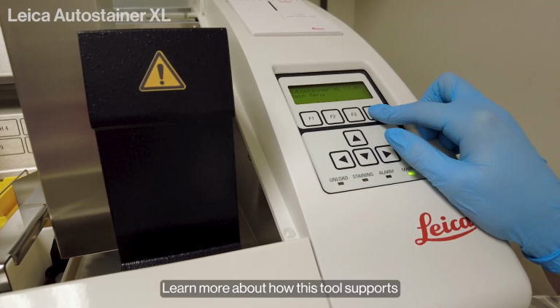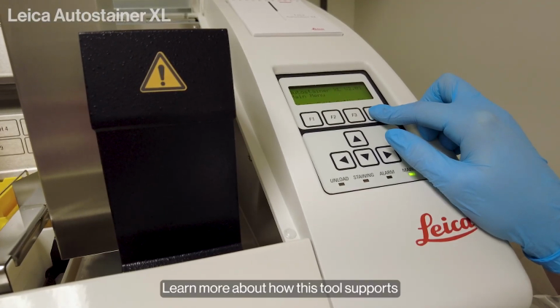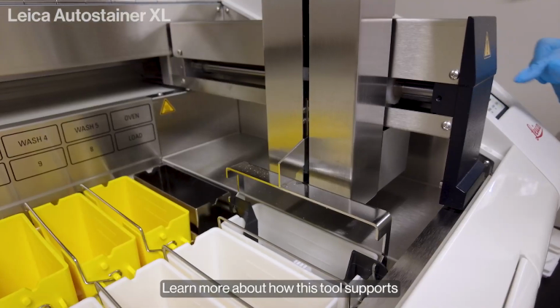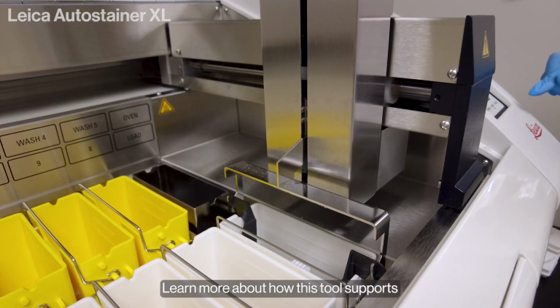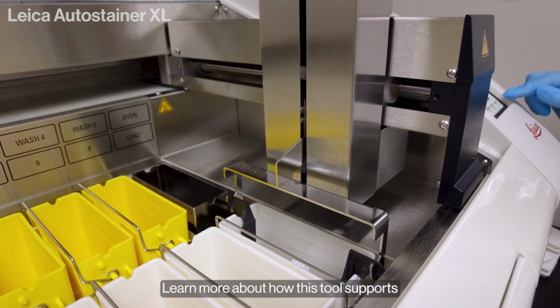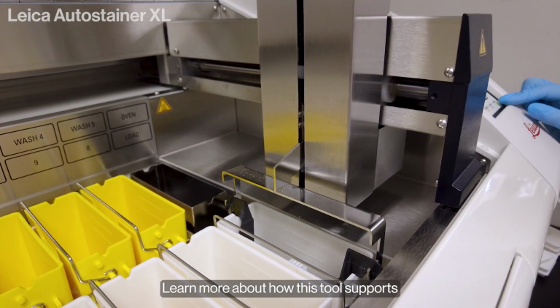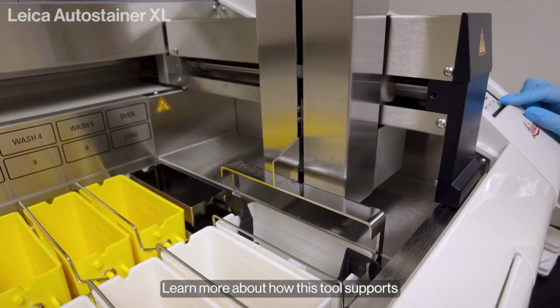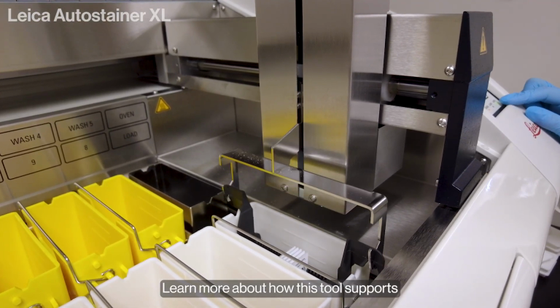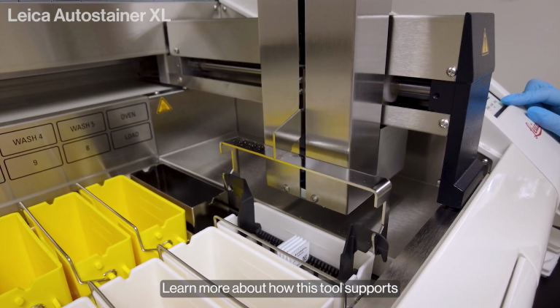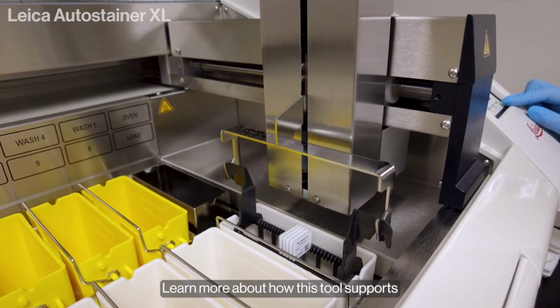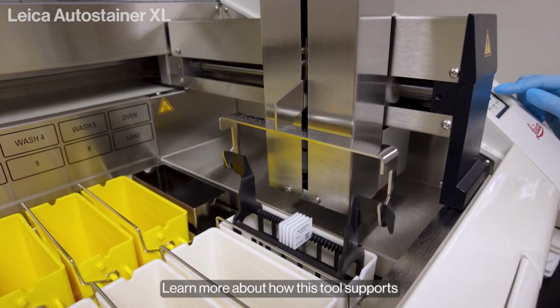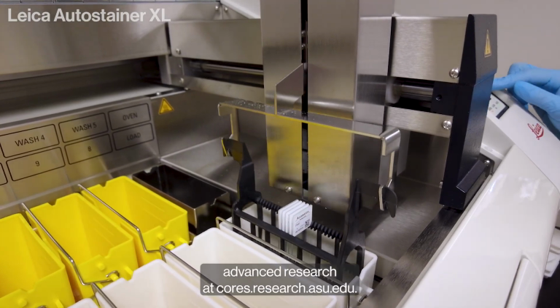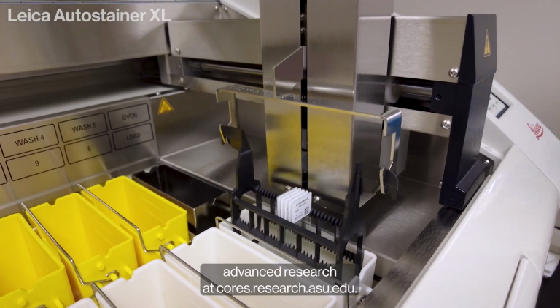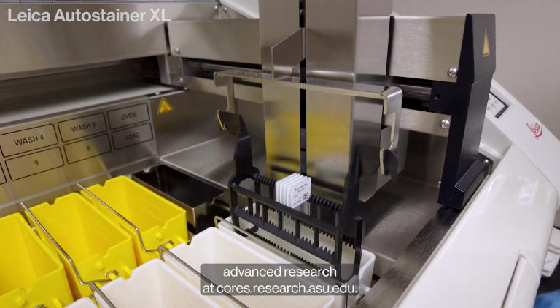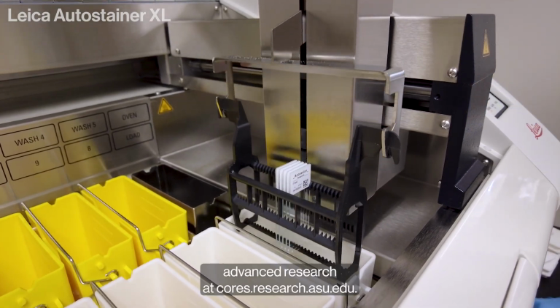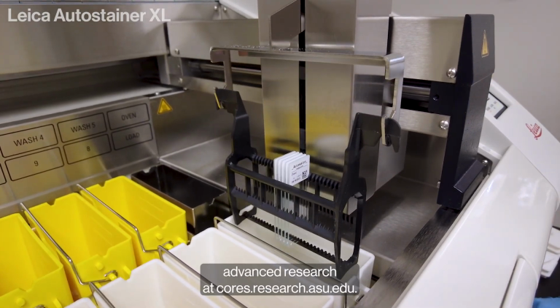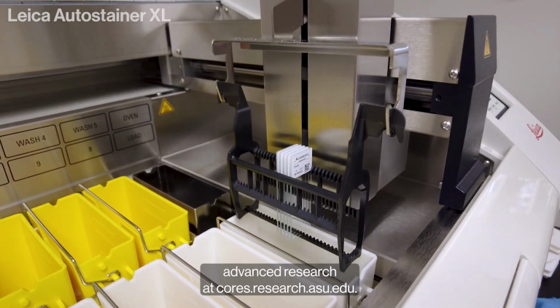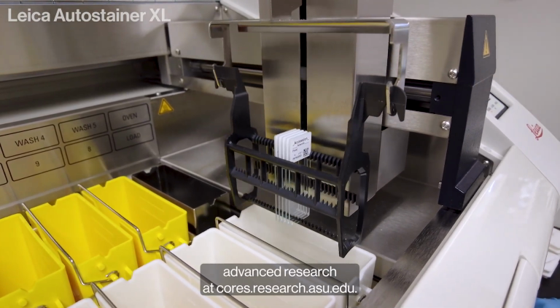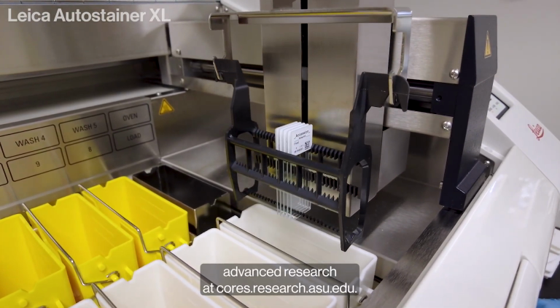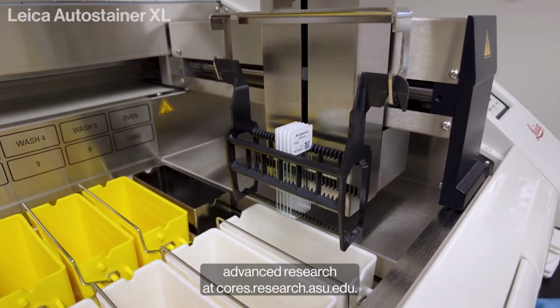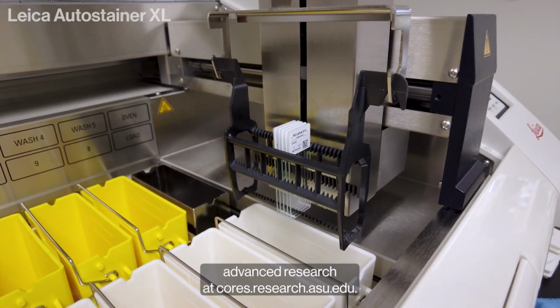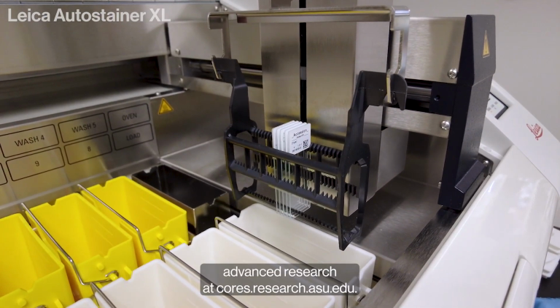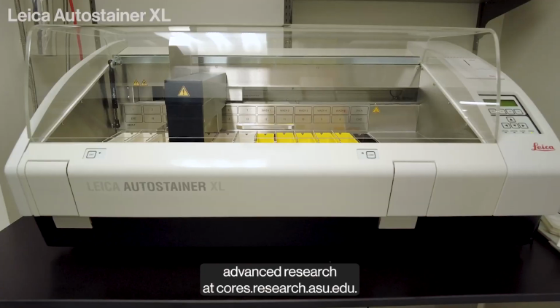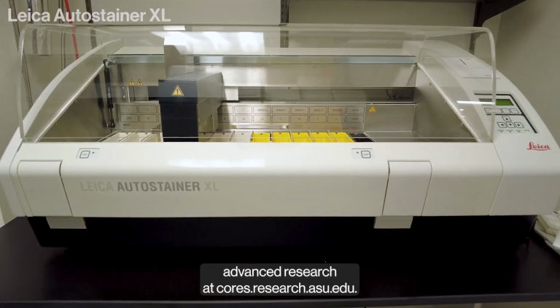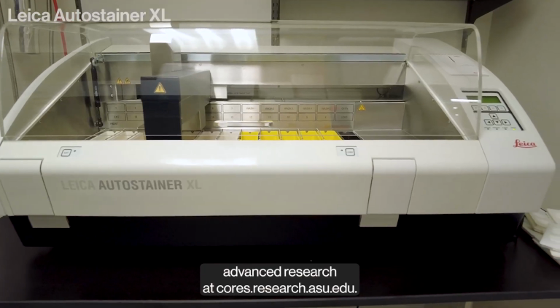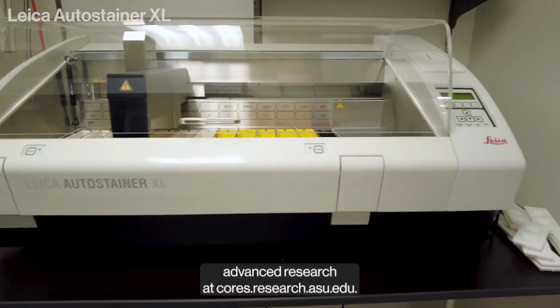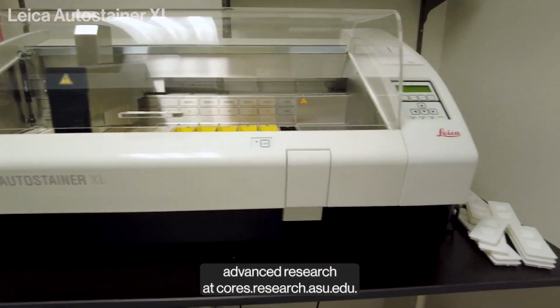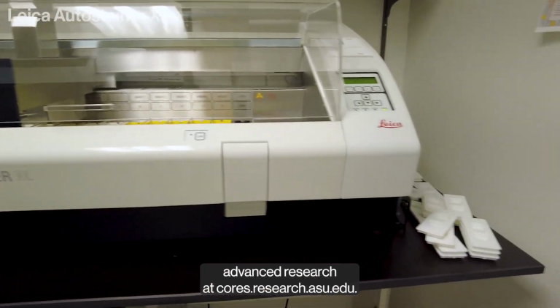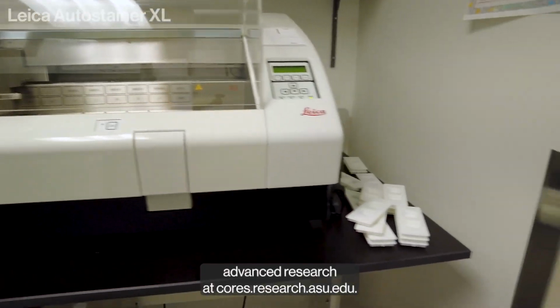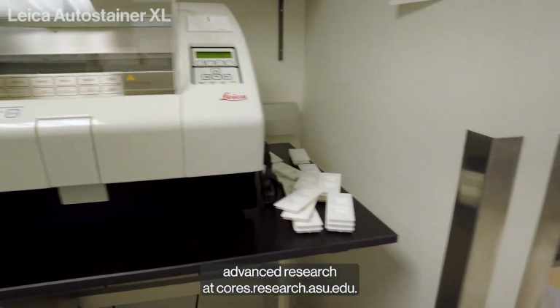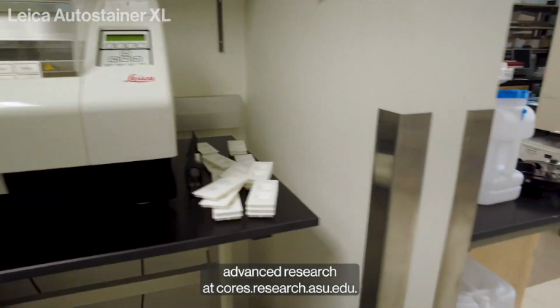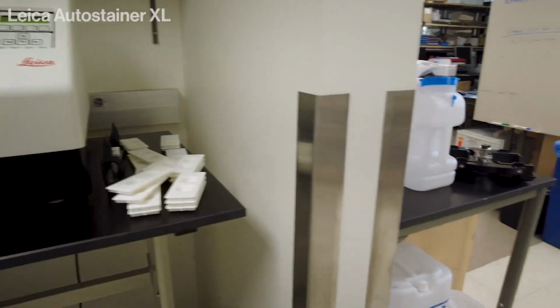Learn more about how this tool supports advanced research at cores.research.asu.edu.